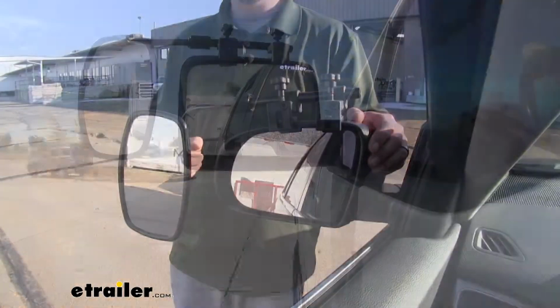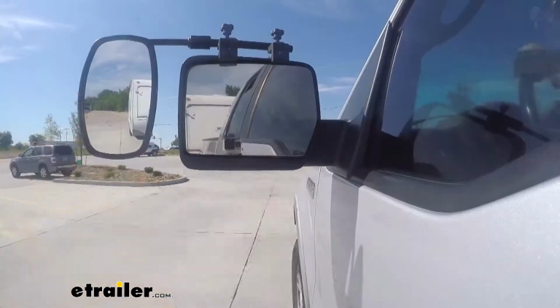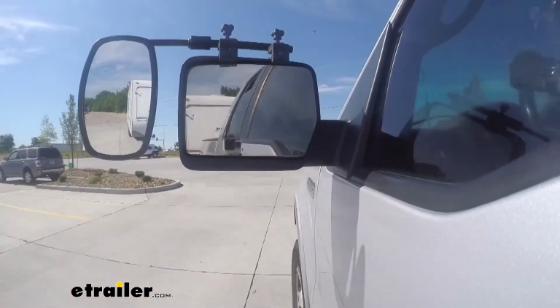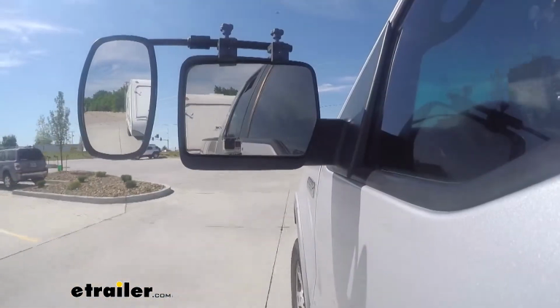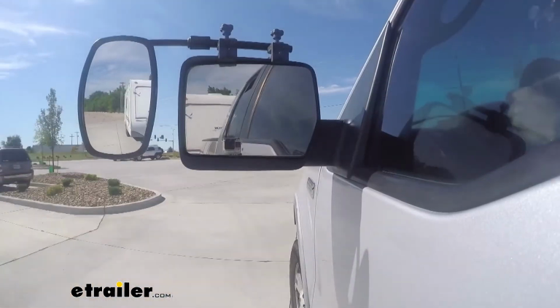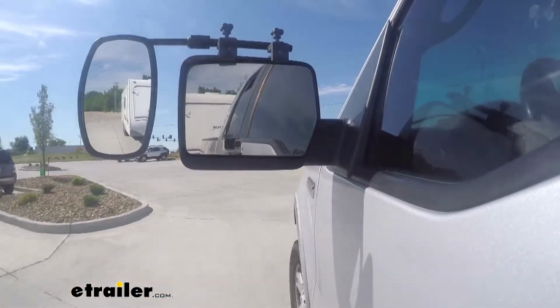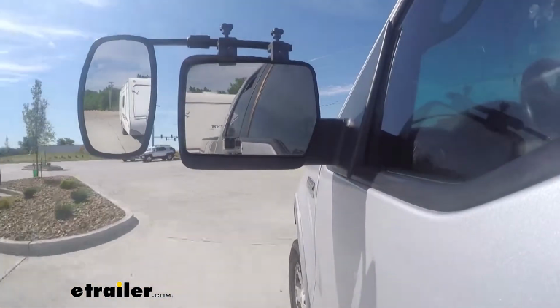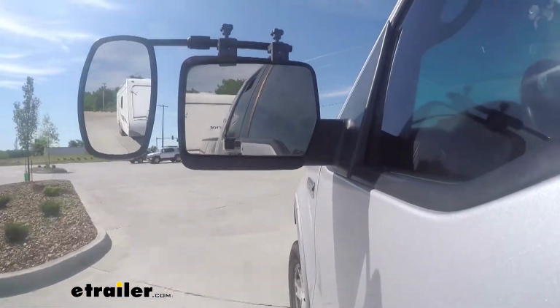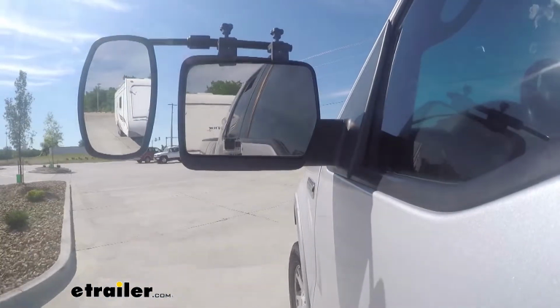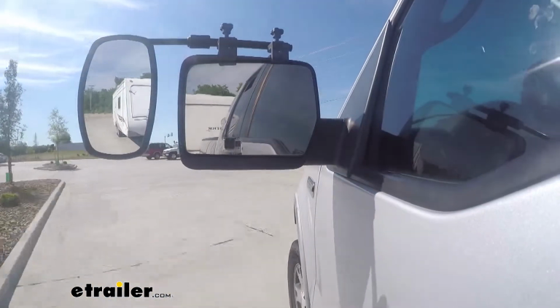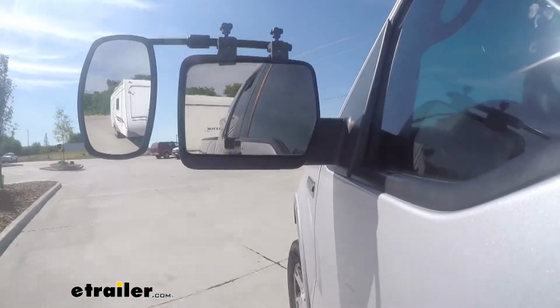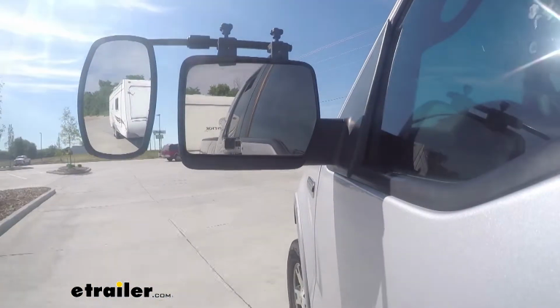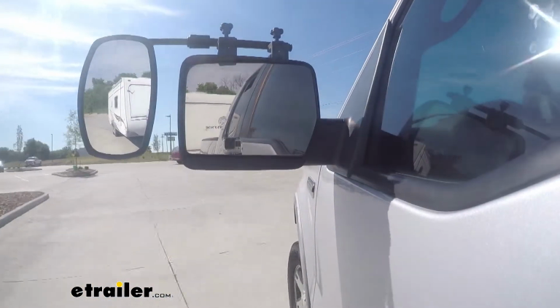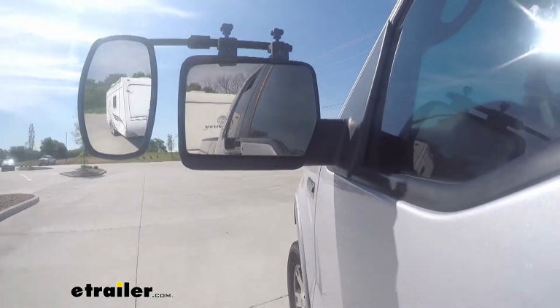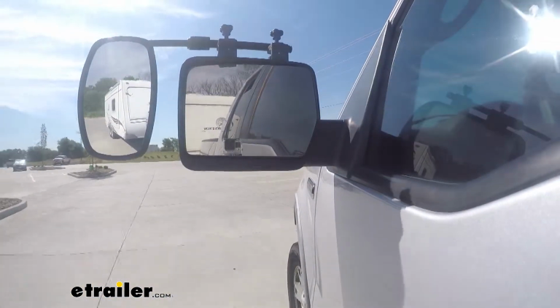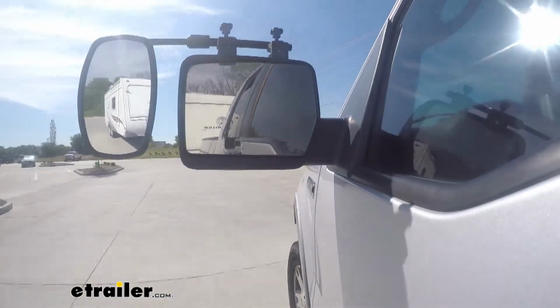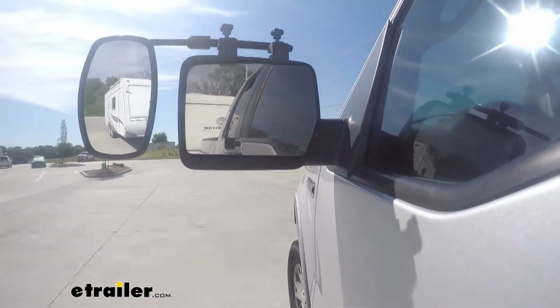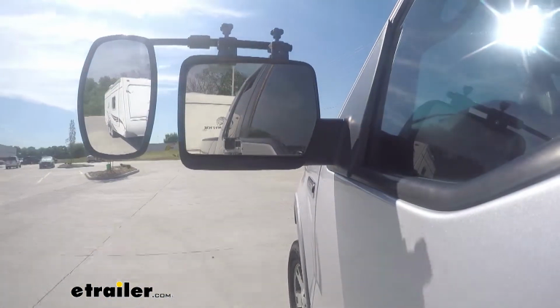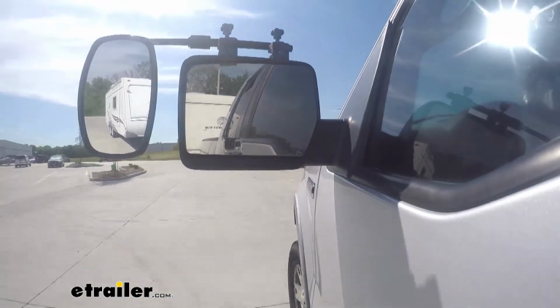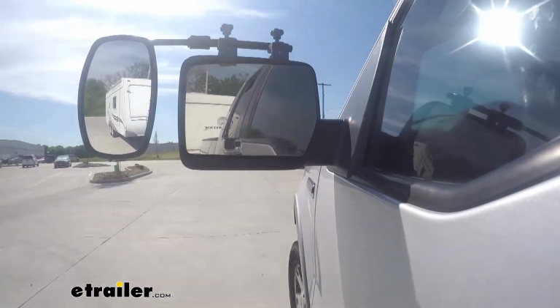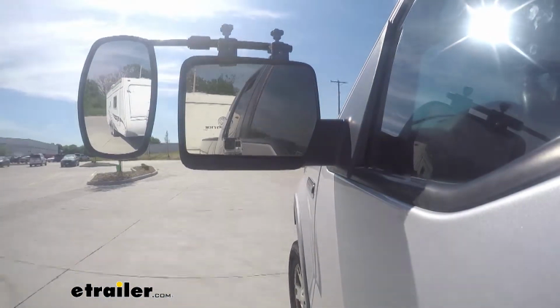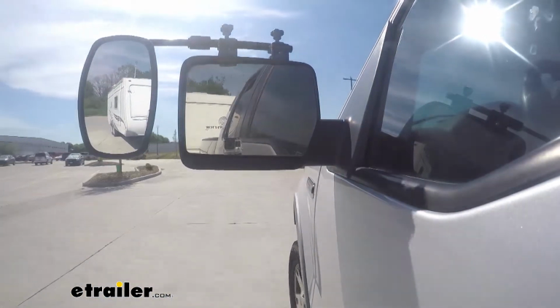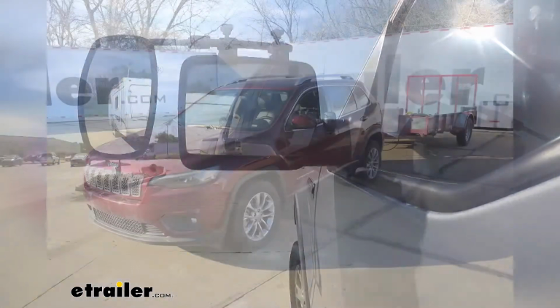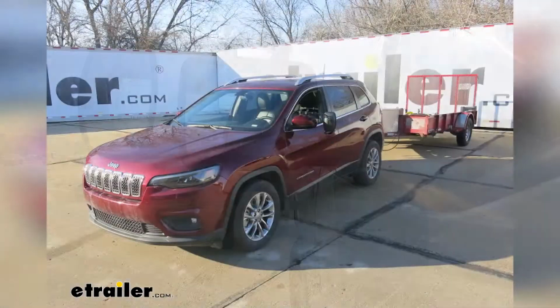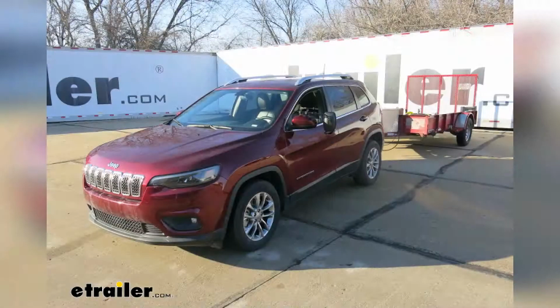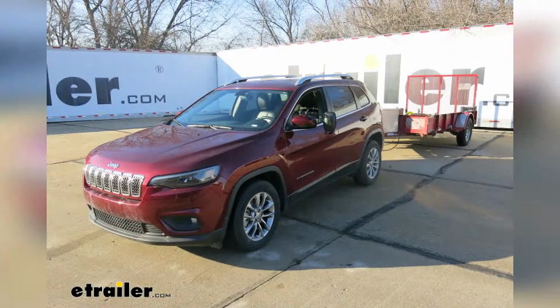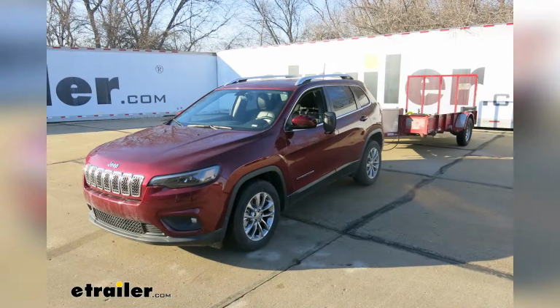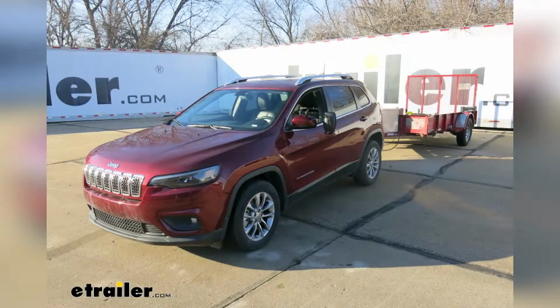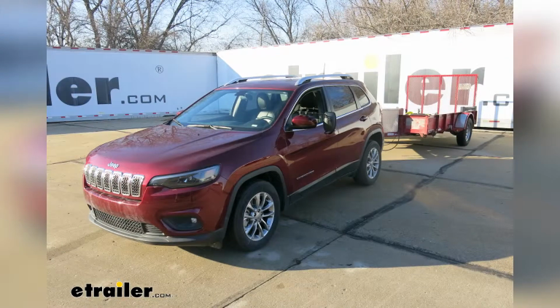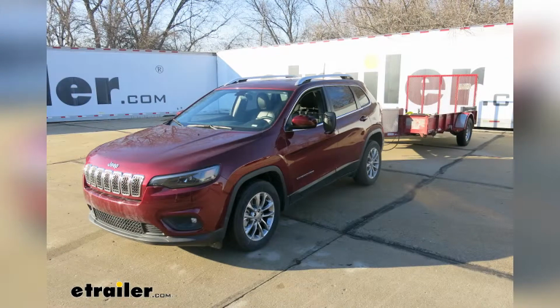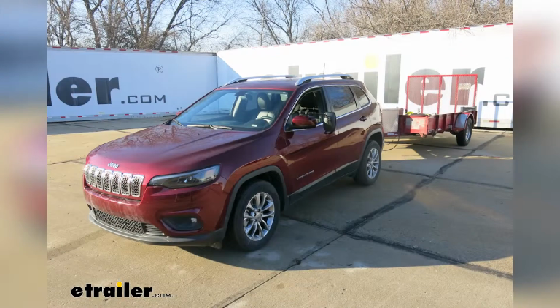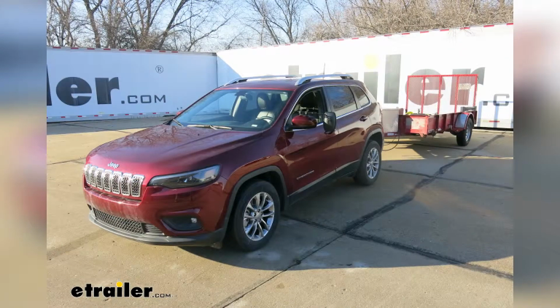That'll finish up your look at the SEPA Universal Clamp-On Towing Mirror on our 2019 Jeep Cherokee.